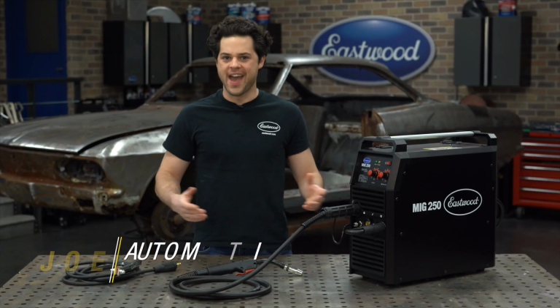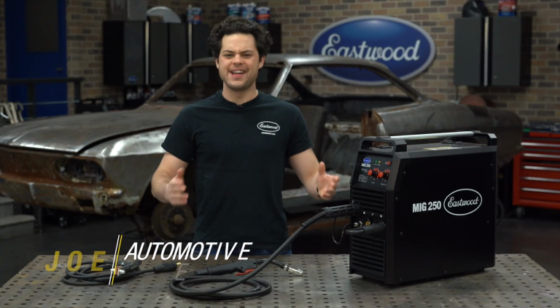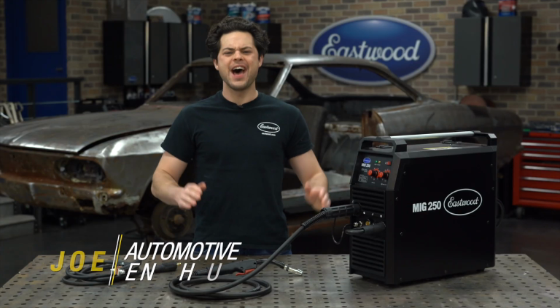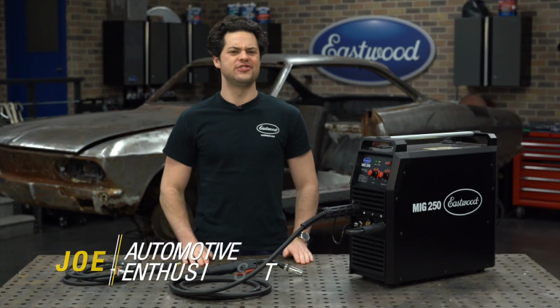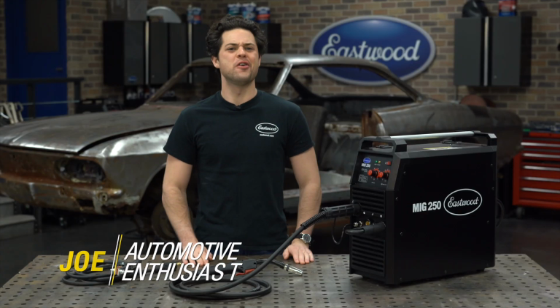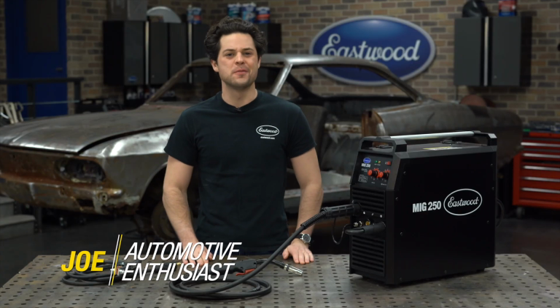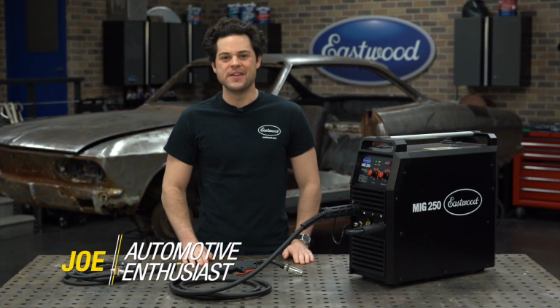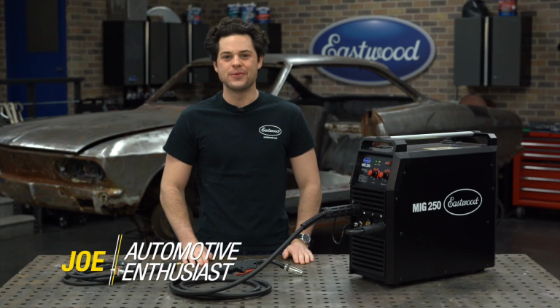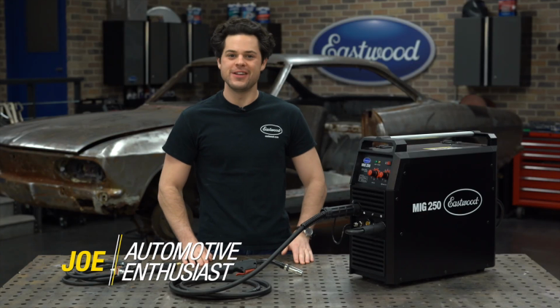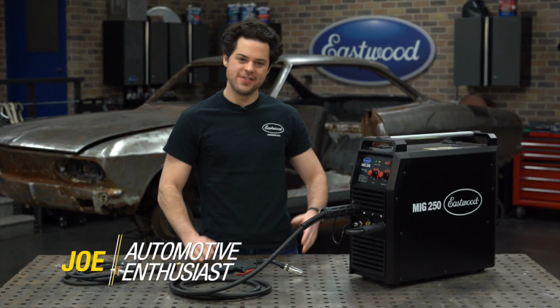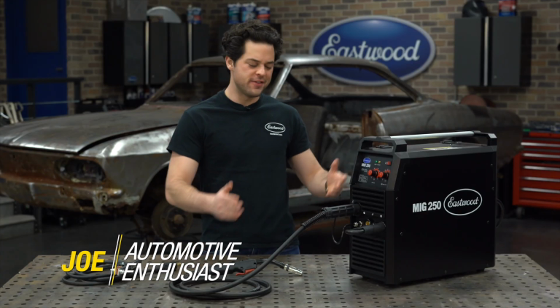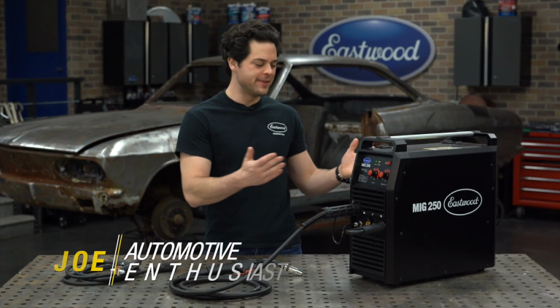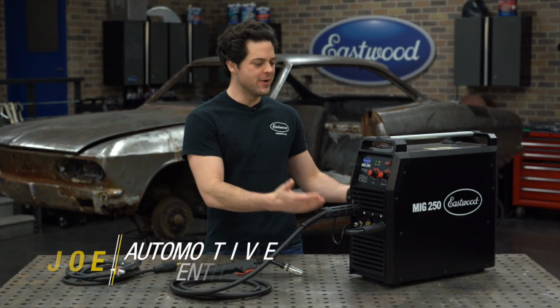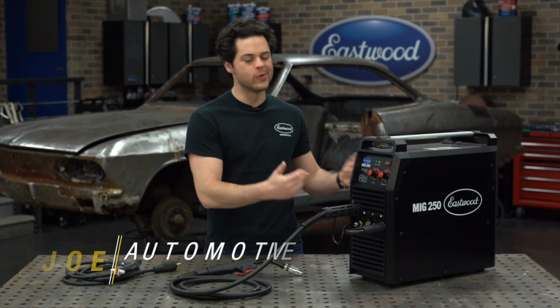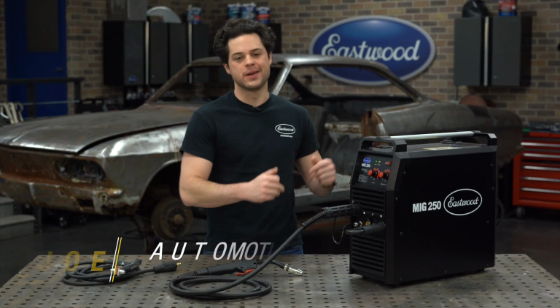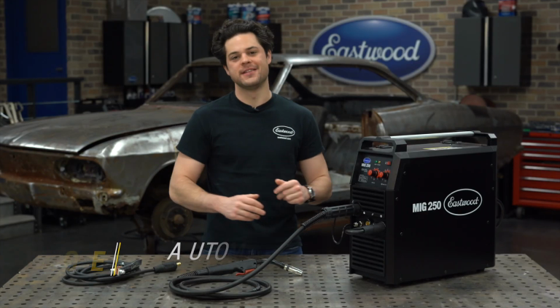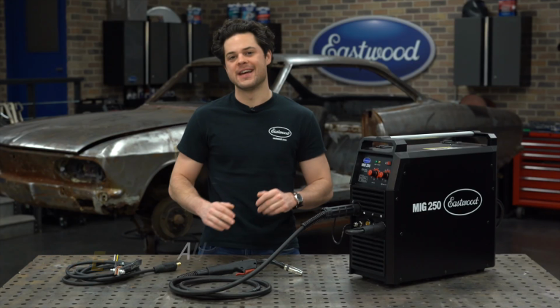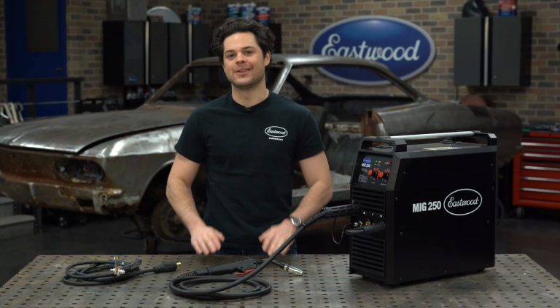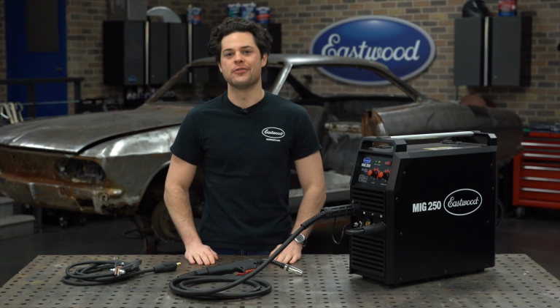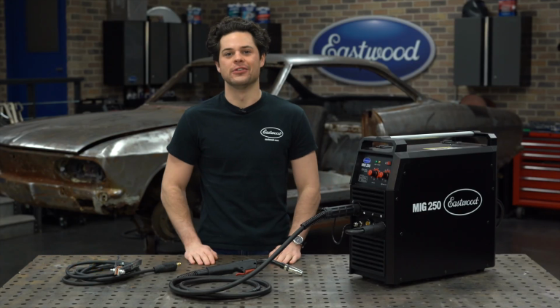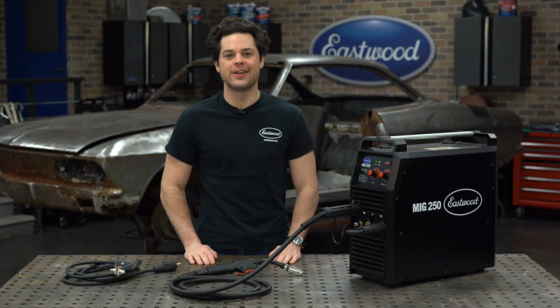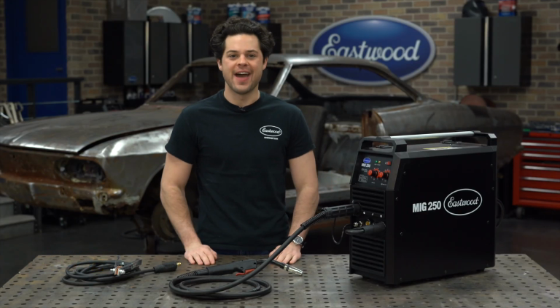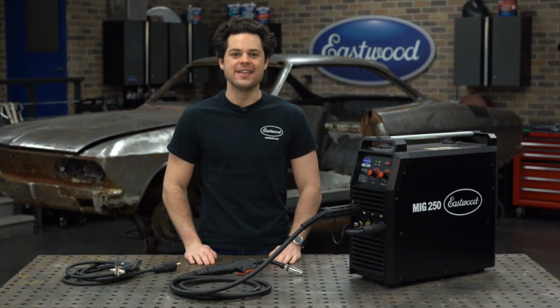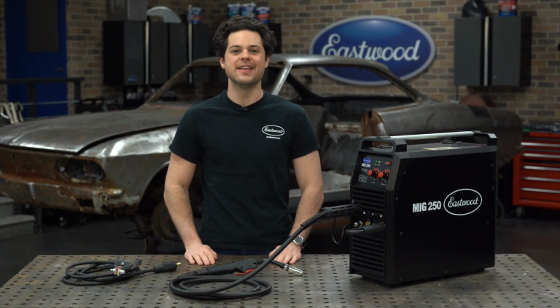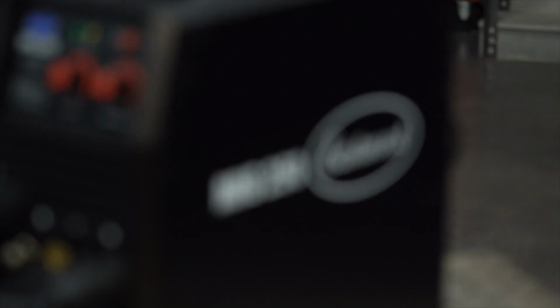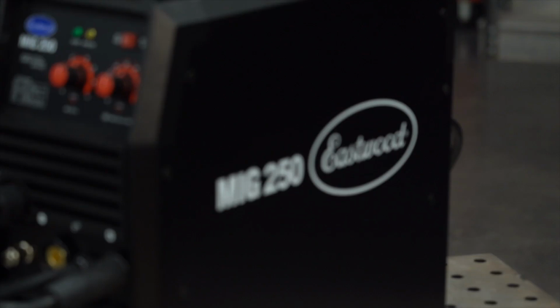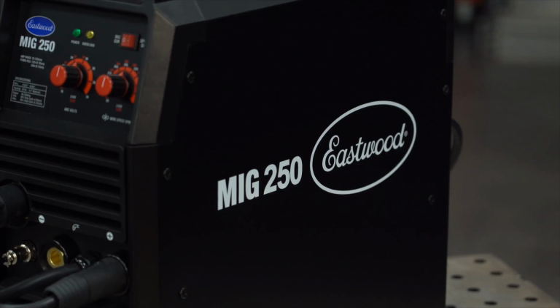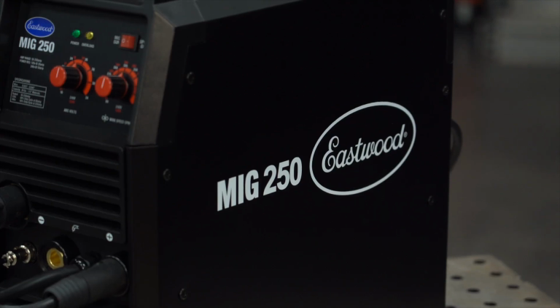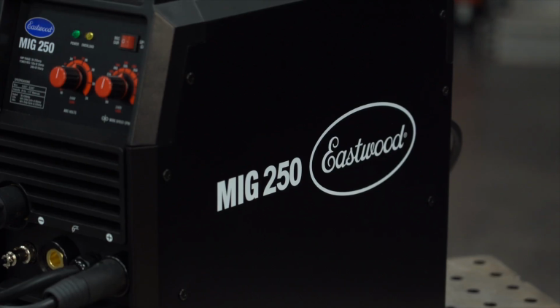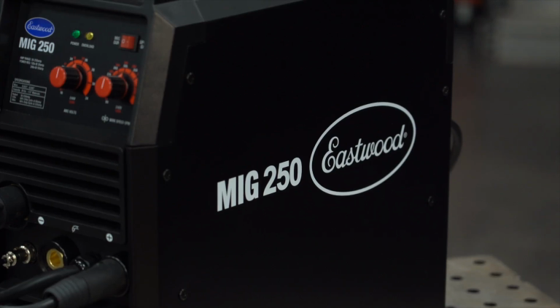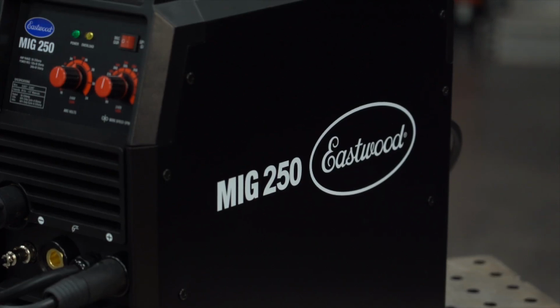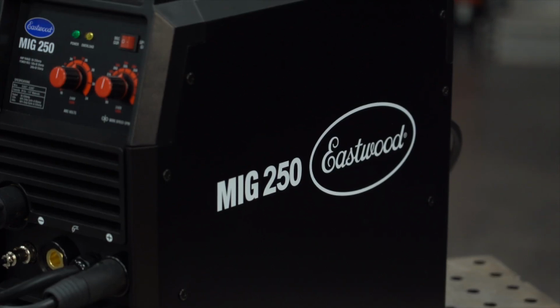Hey guys, Joe from Eastwood. In this video, we're gonna be taking a closer look at the Eastwood MIG 250 Welder.